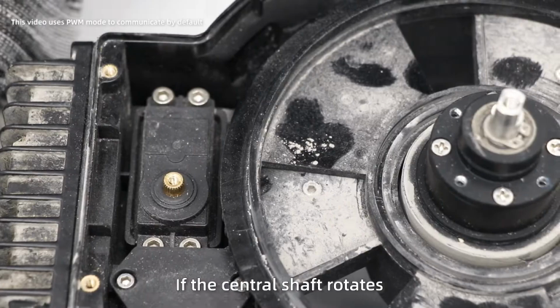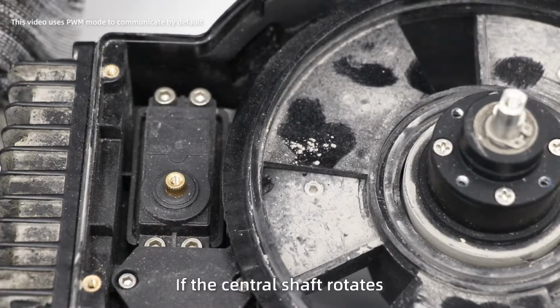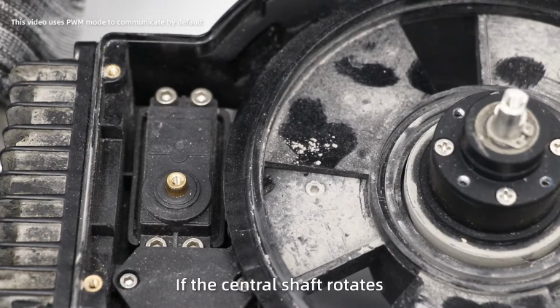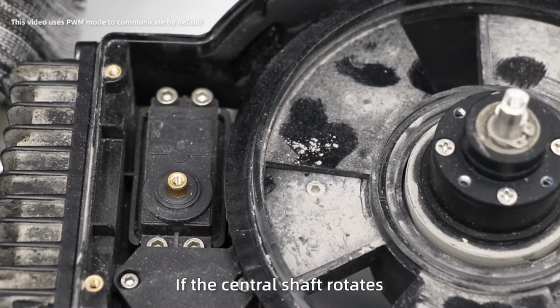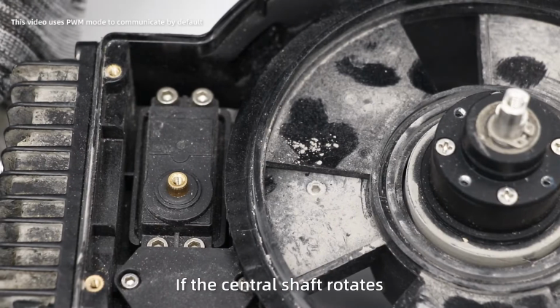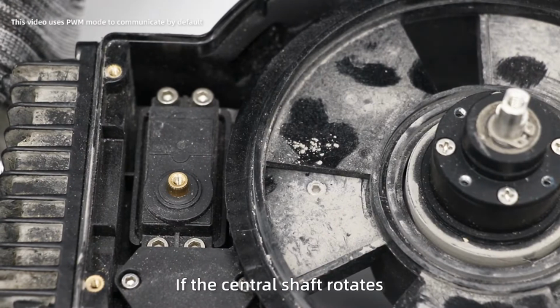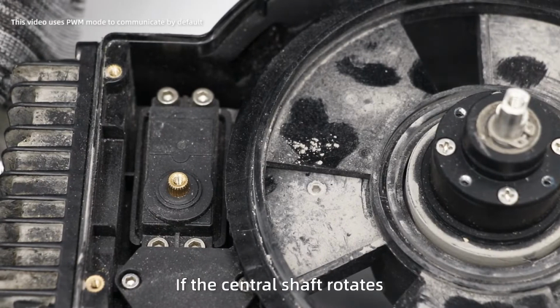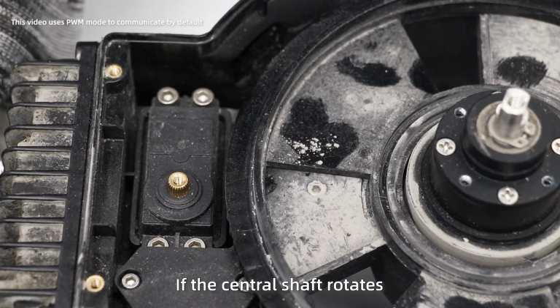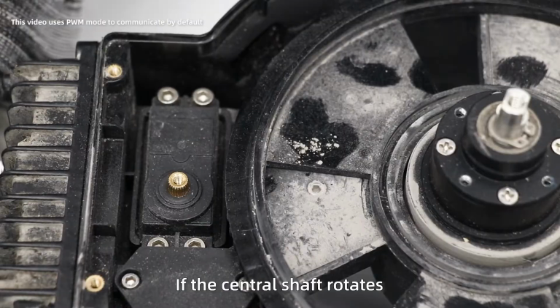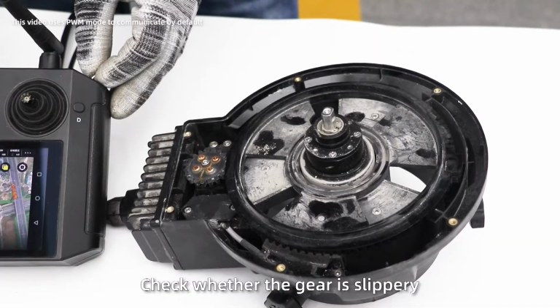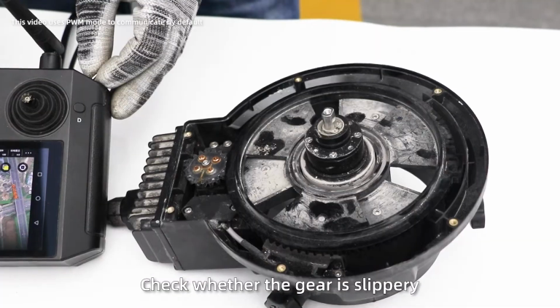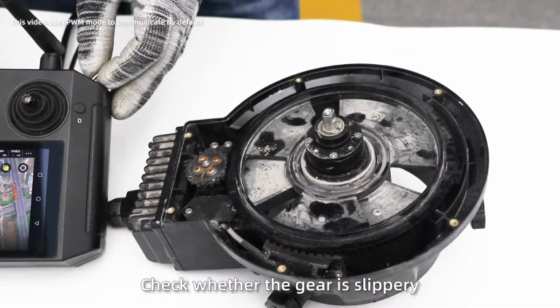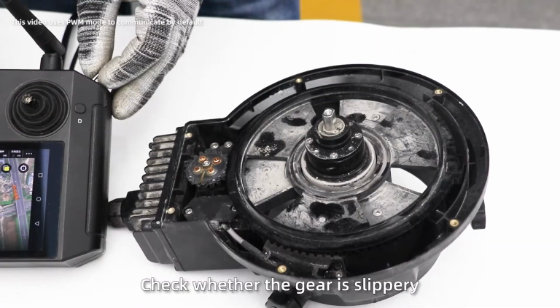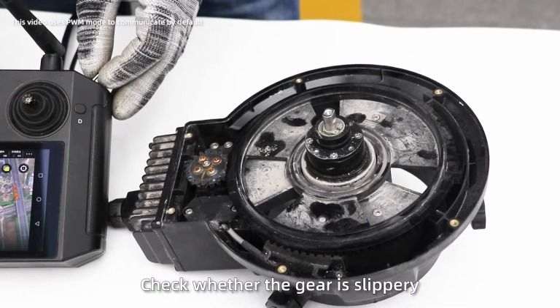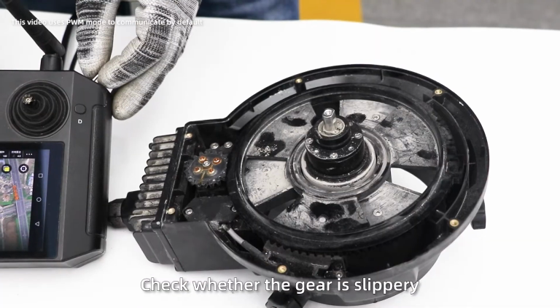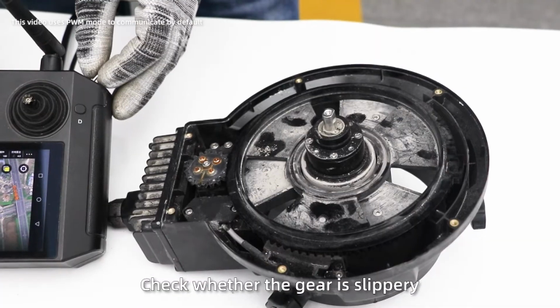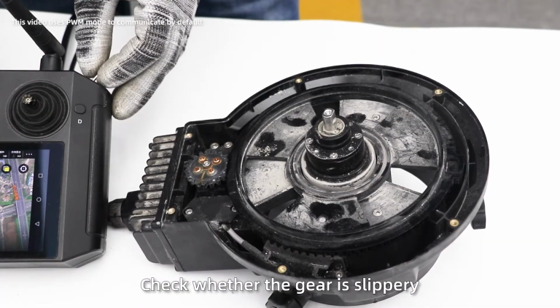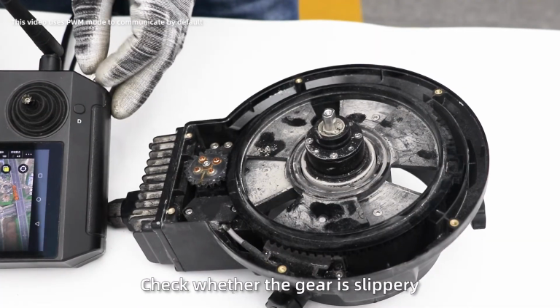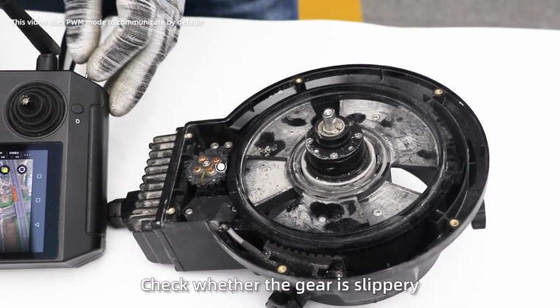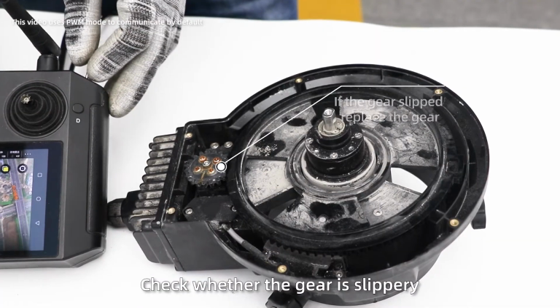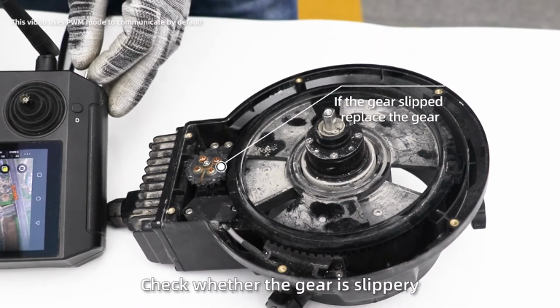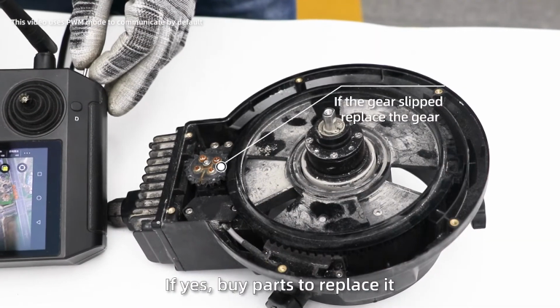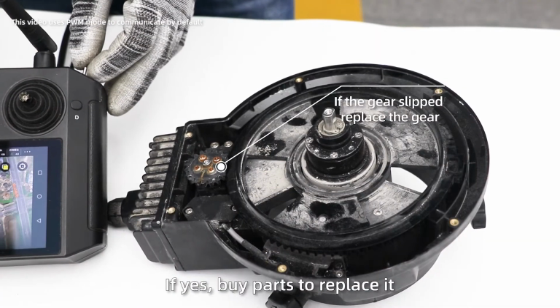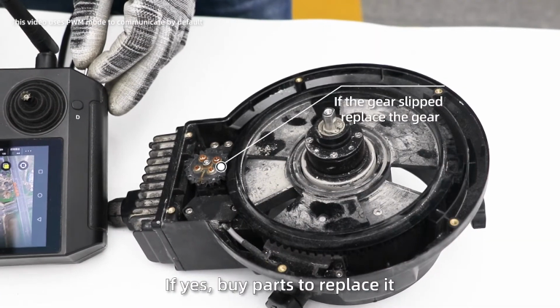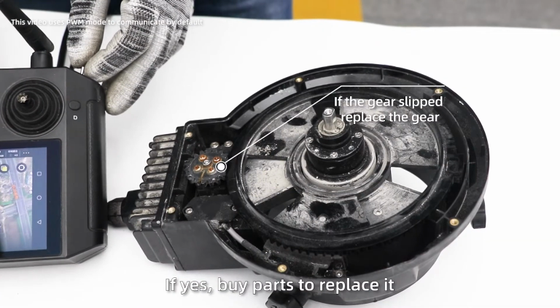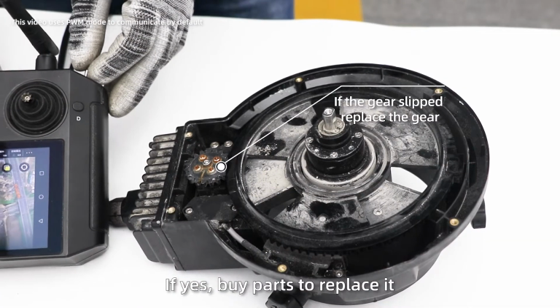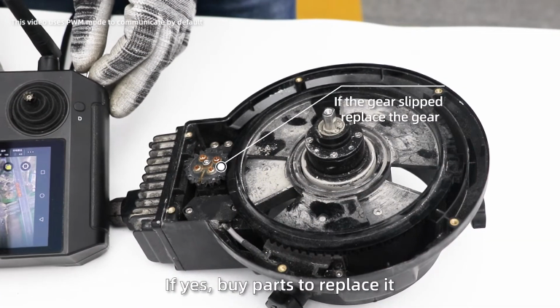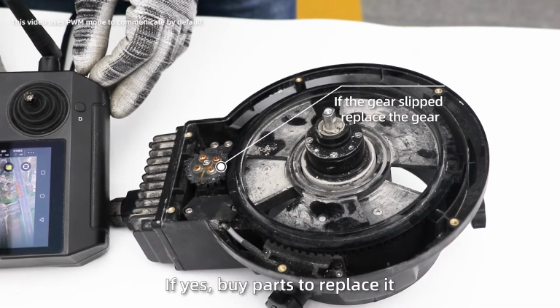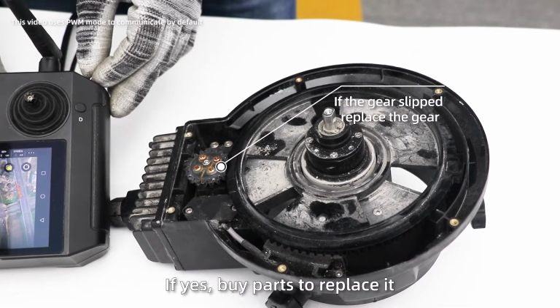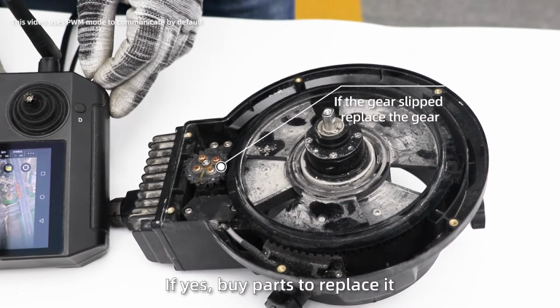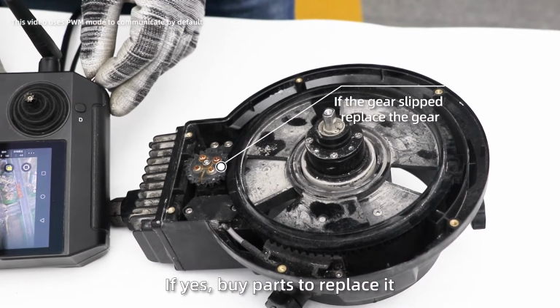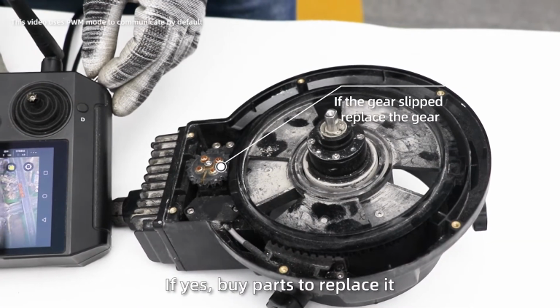If the central shaft rotates, check whether the gear is worn or damaged. If yes, buy parts to replace it.